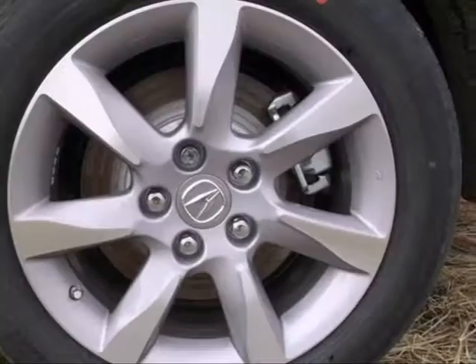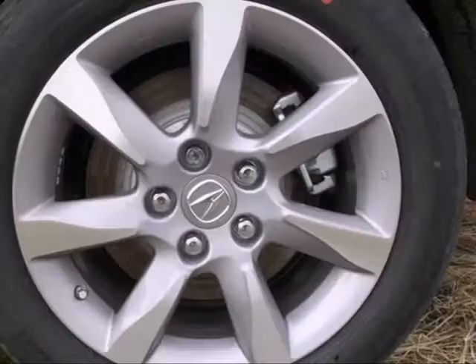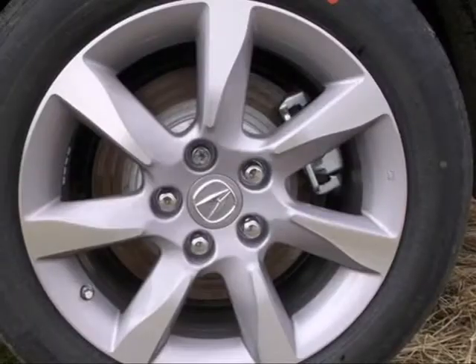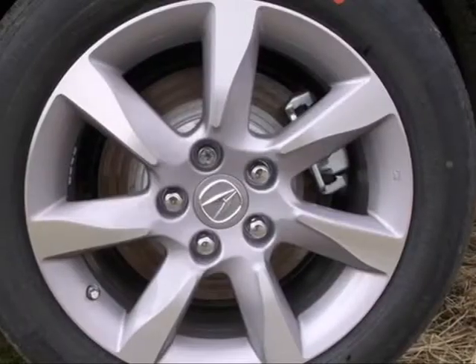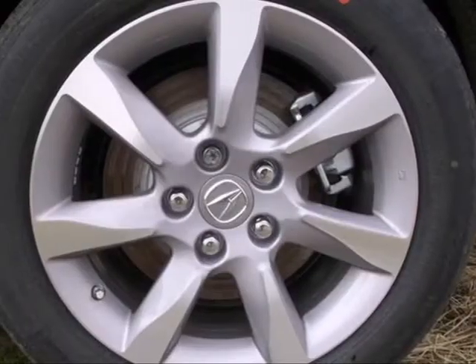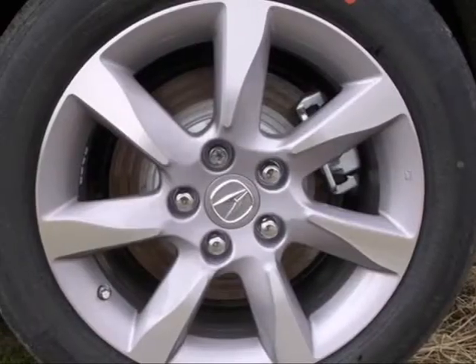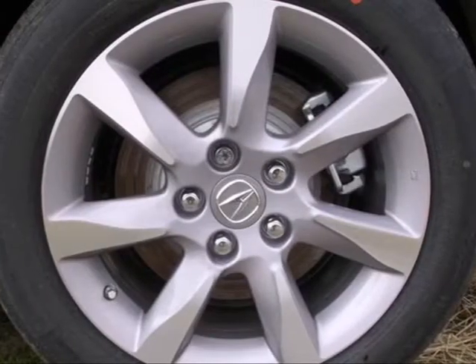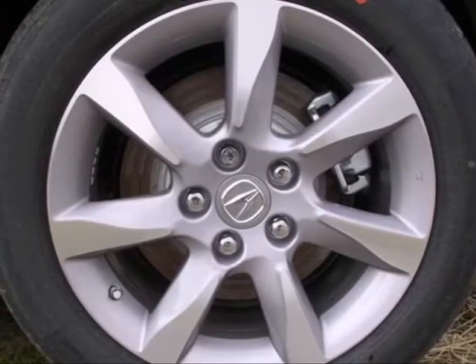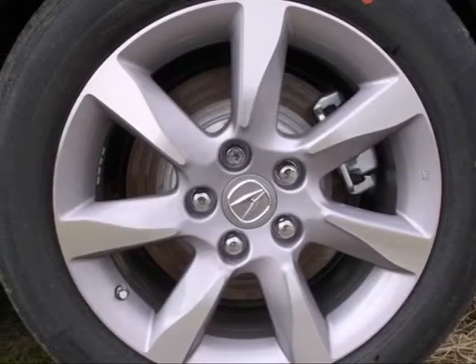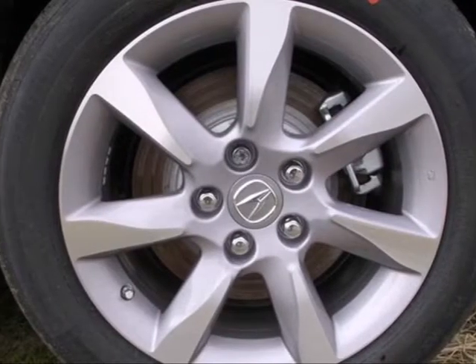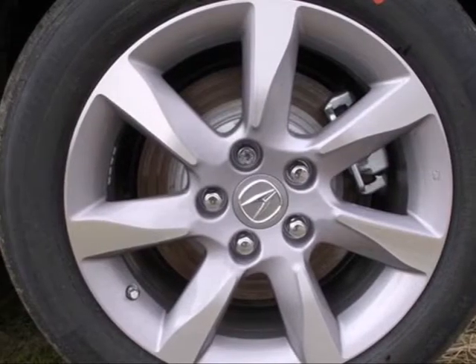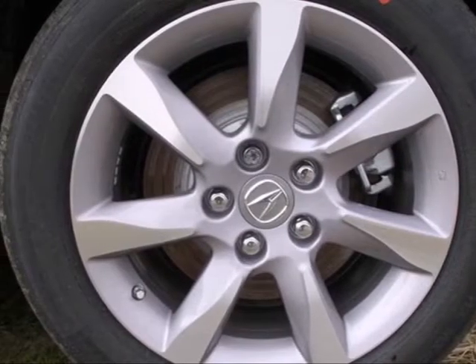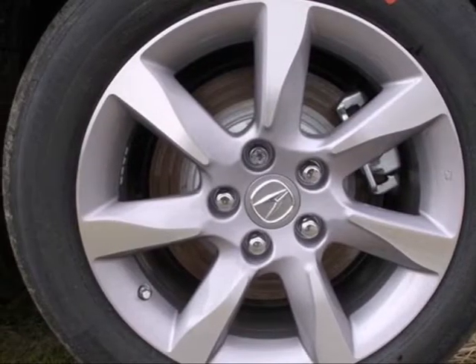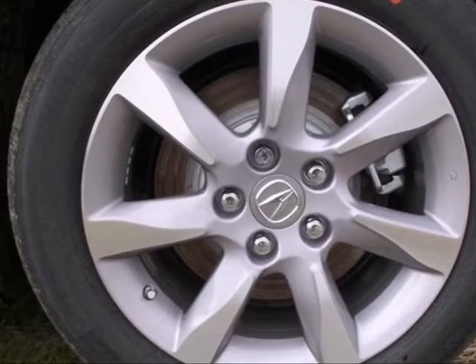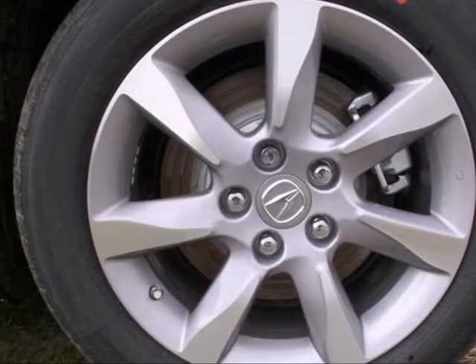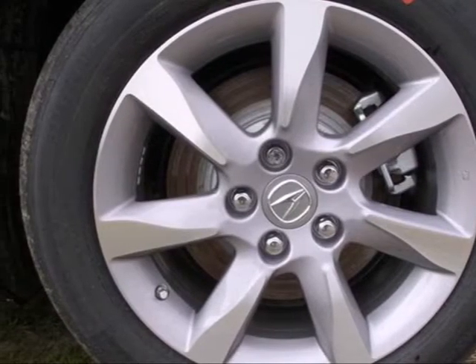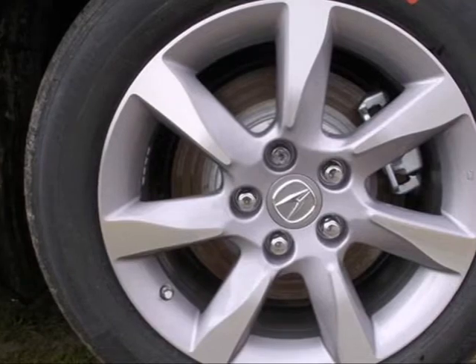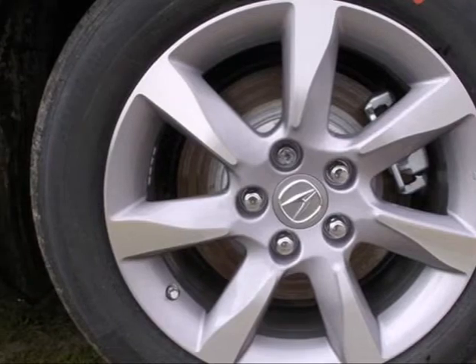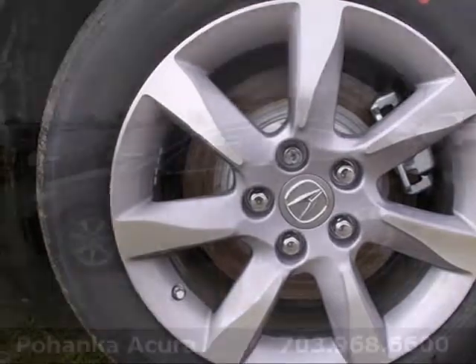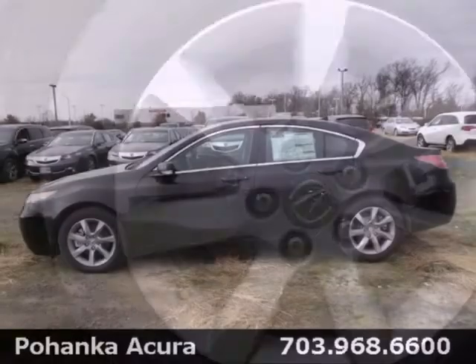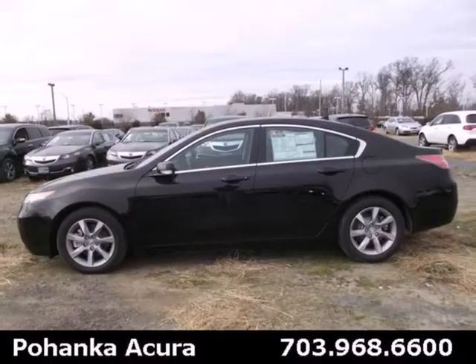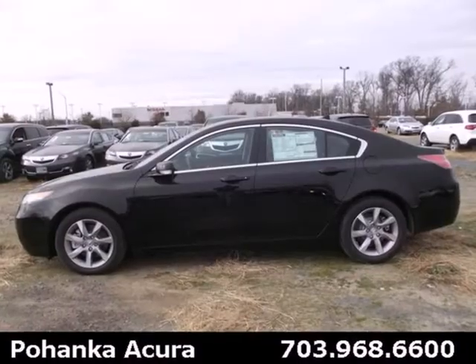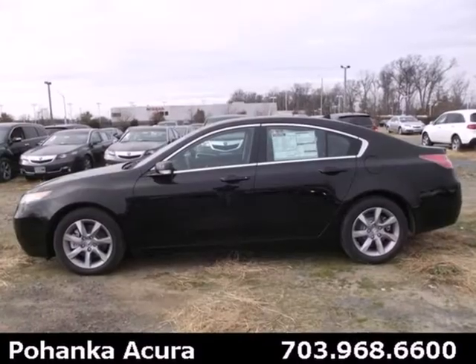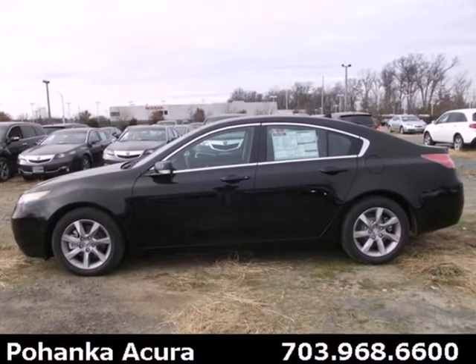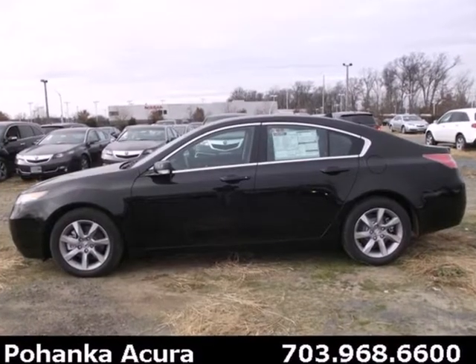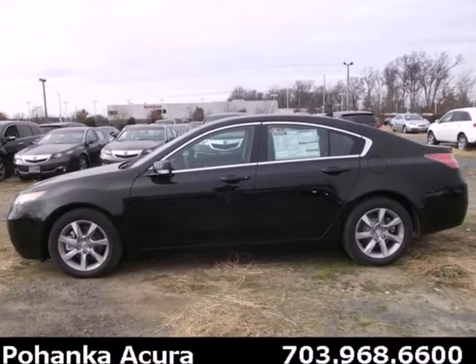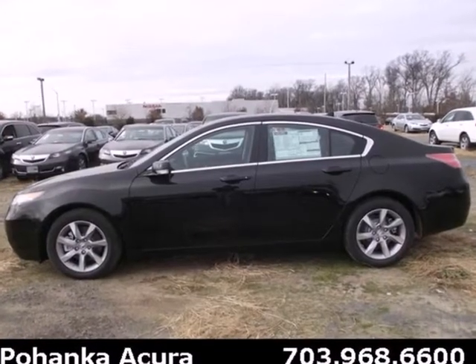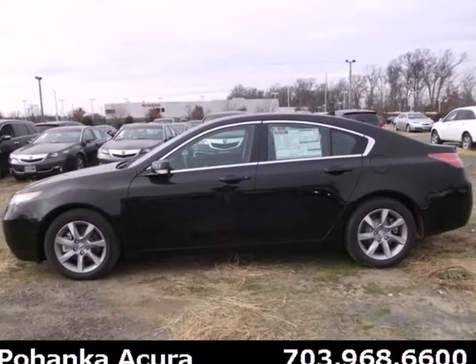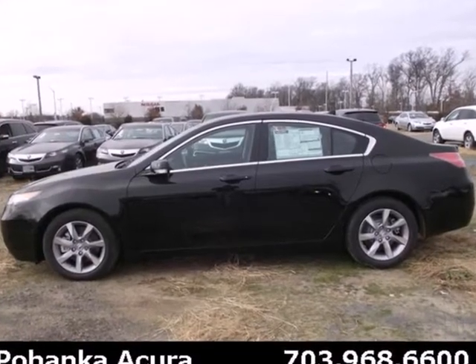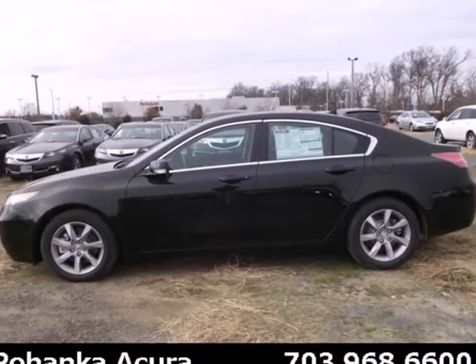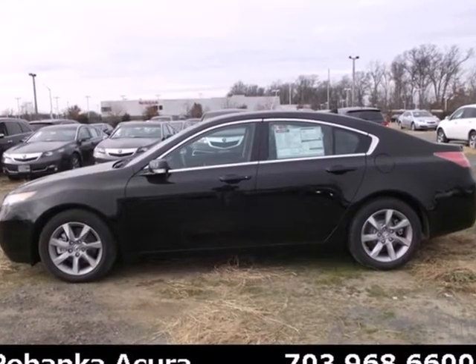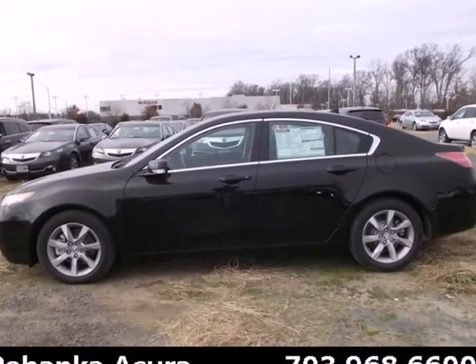Sporty performance and style can be yours in this 2013 TL. Take it for a spin today.